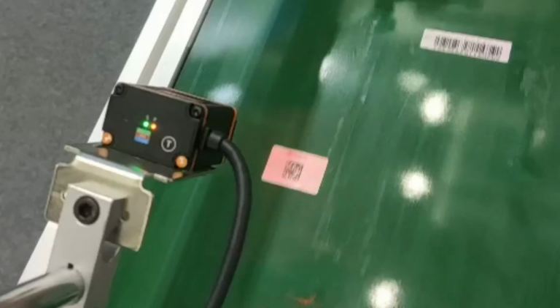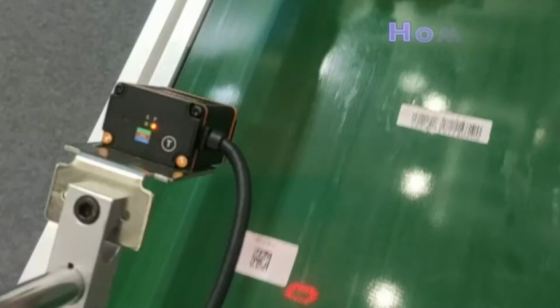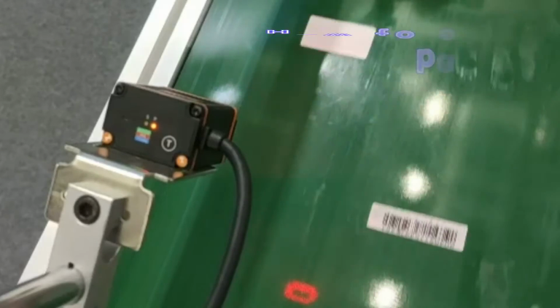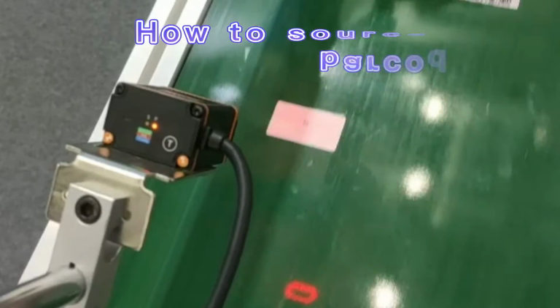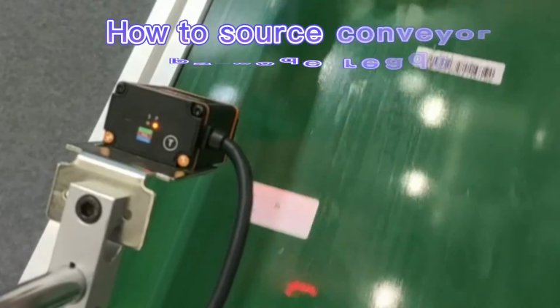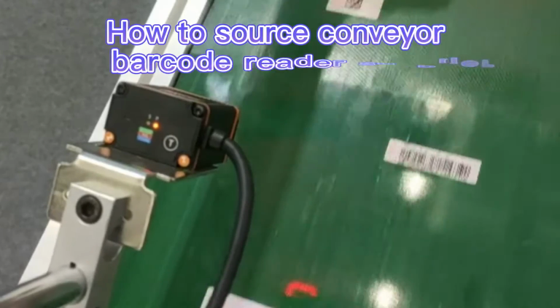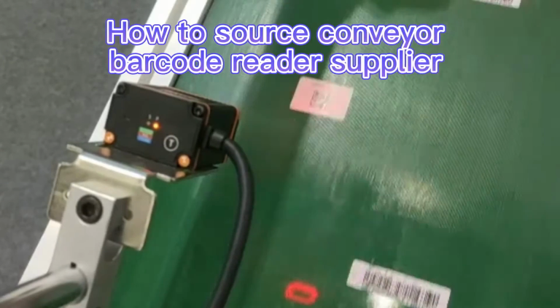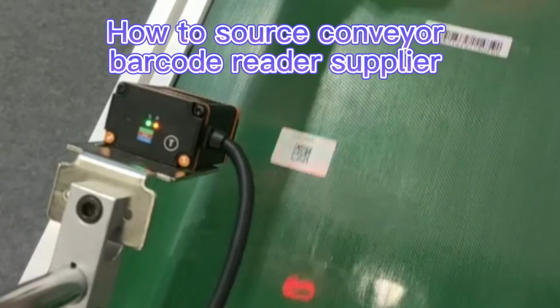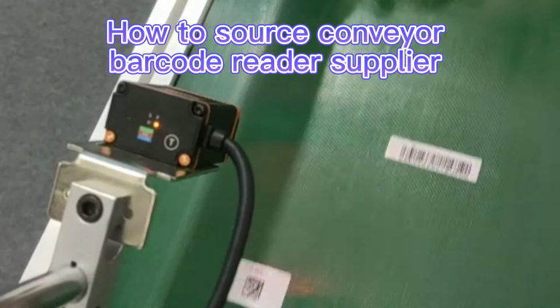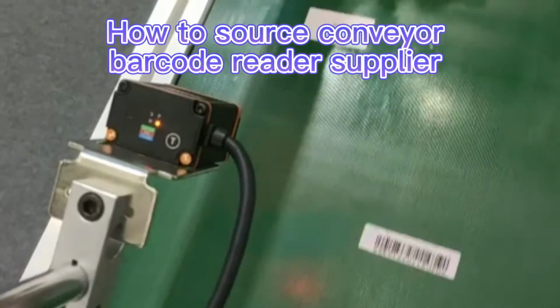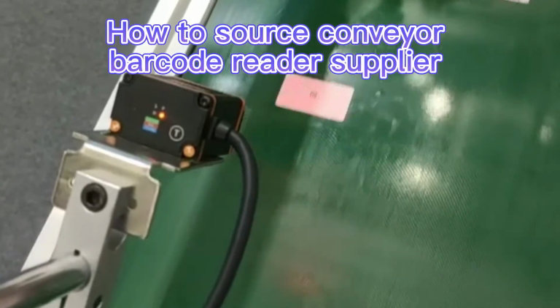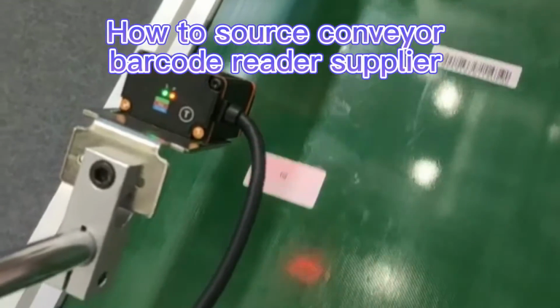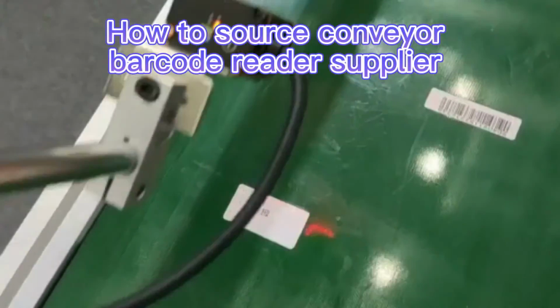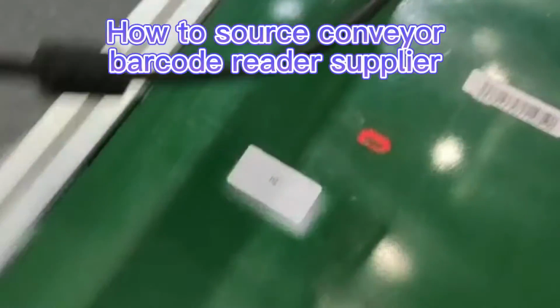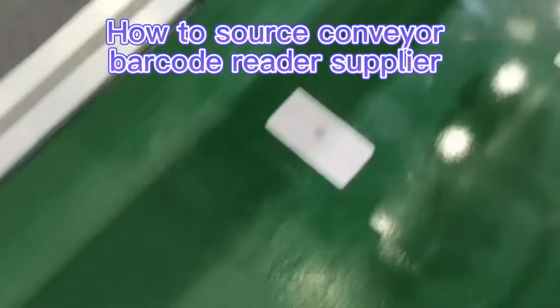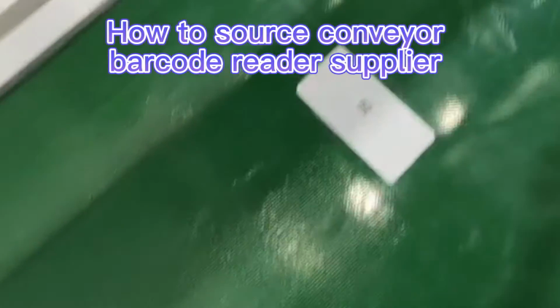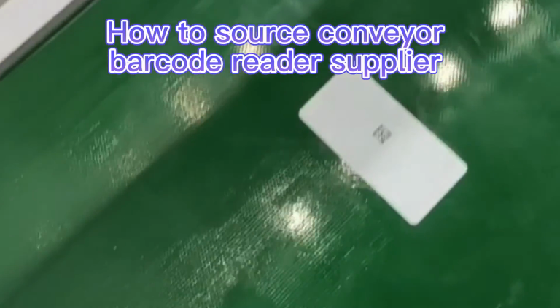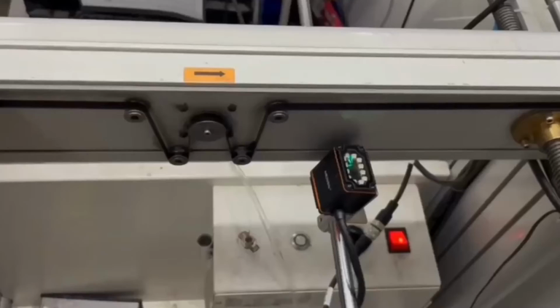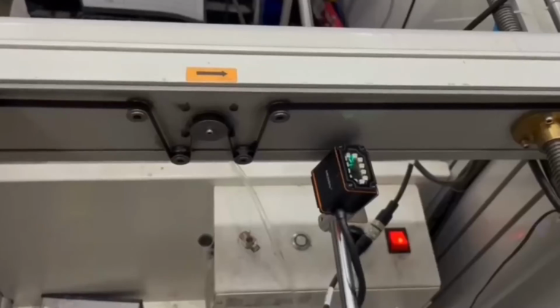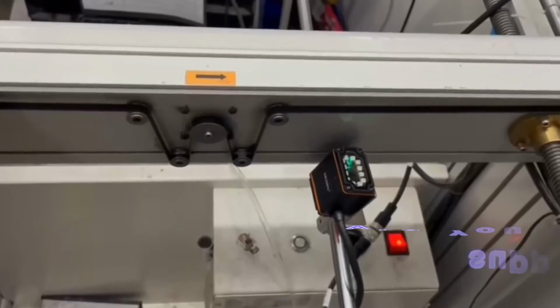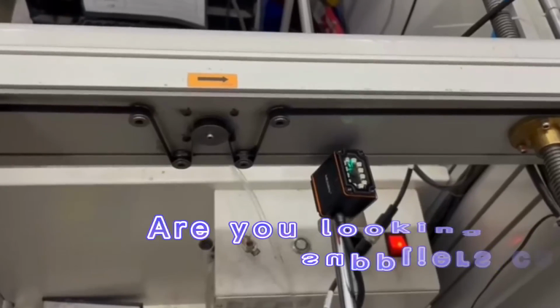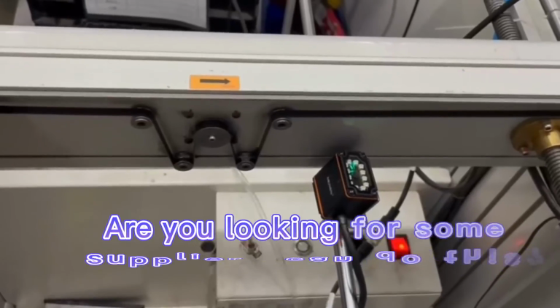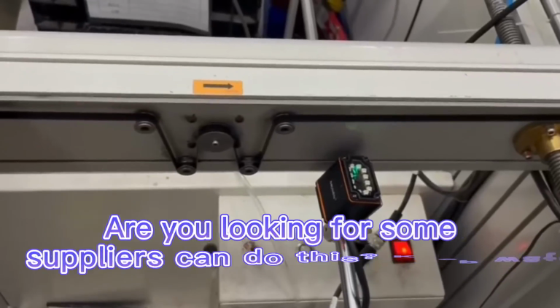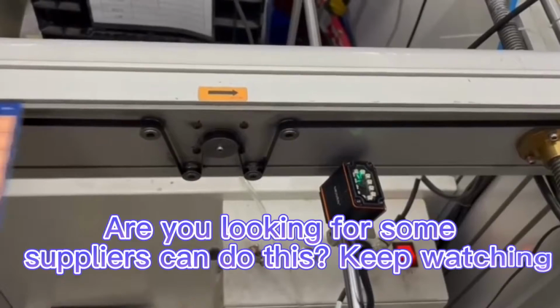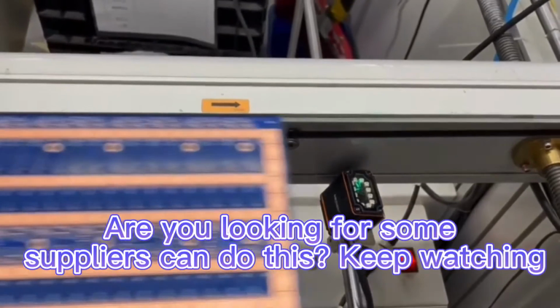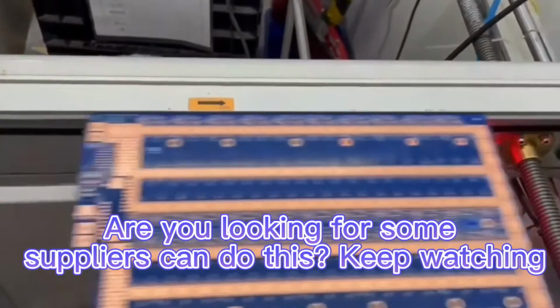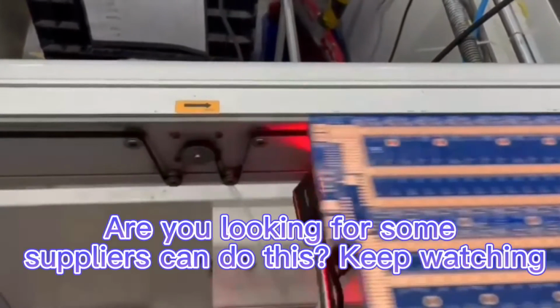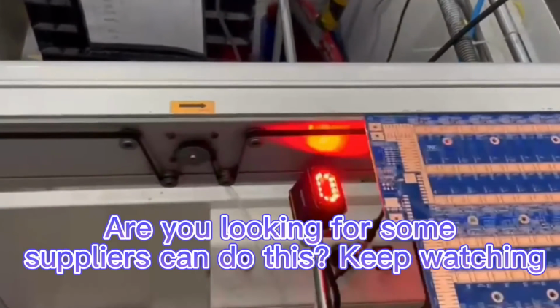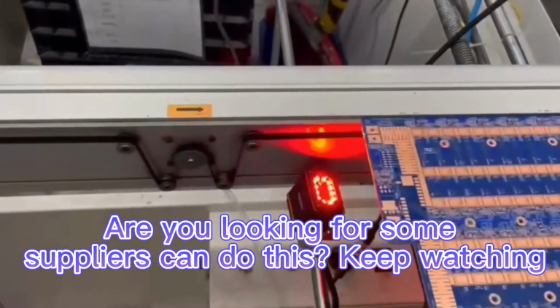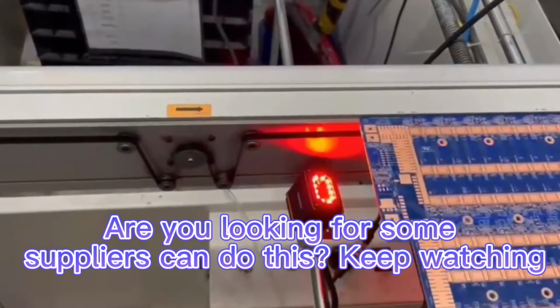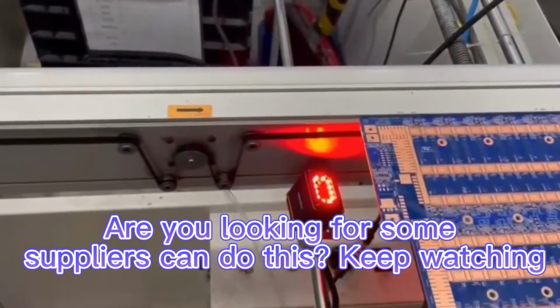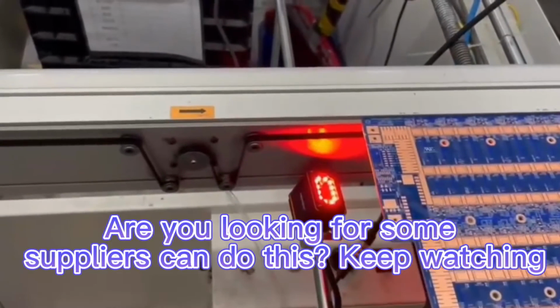How to source conveyor barcode reader supplier. Are you looking for some? Suppliers can do this, keep watching.